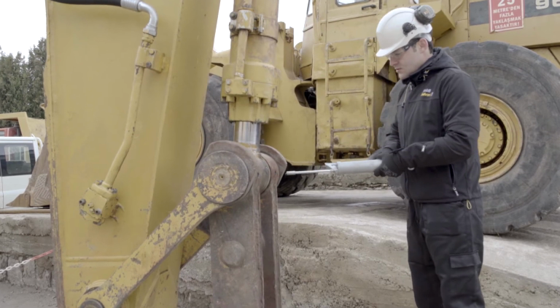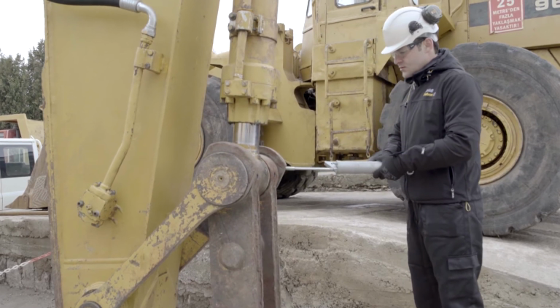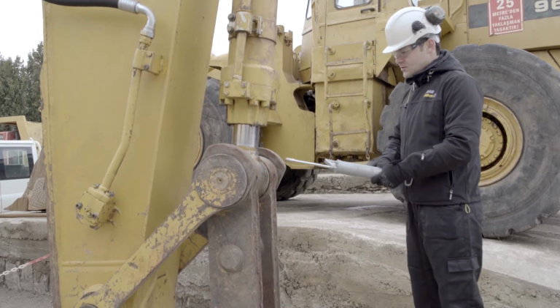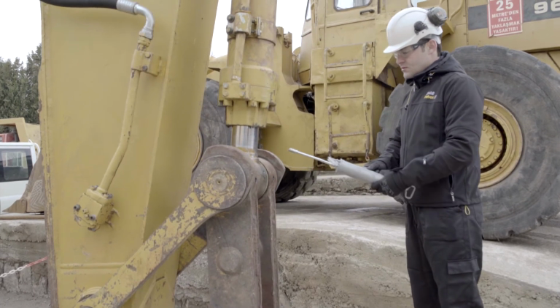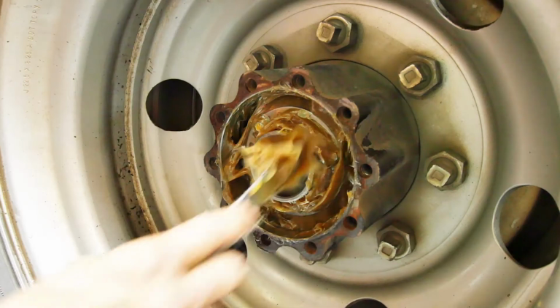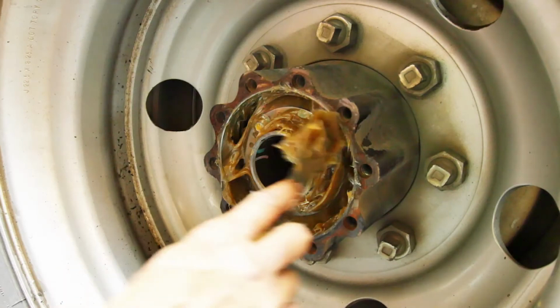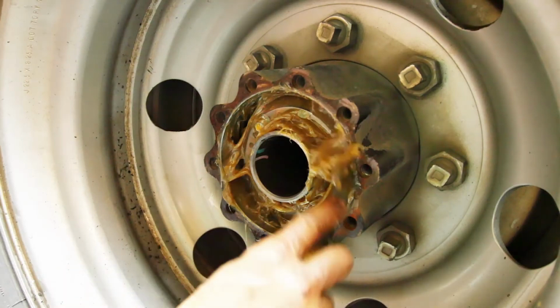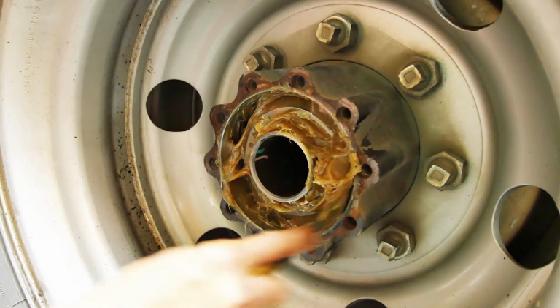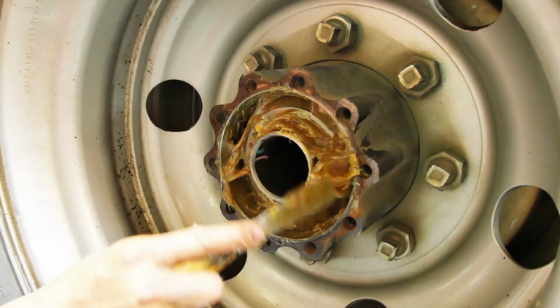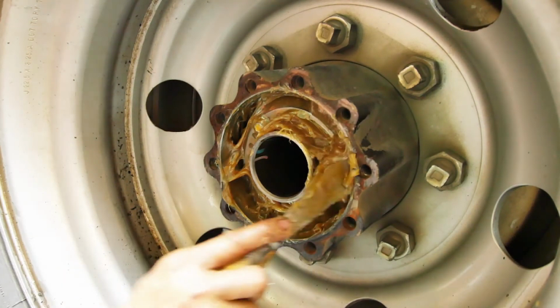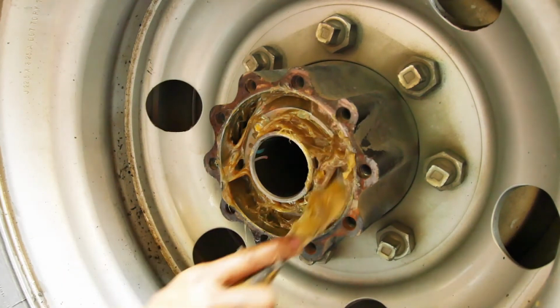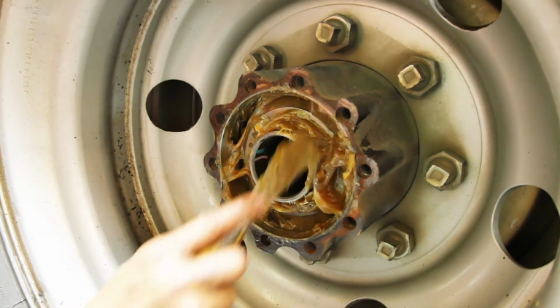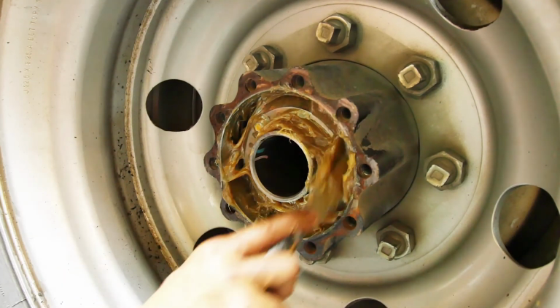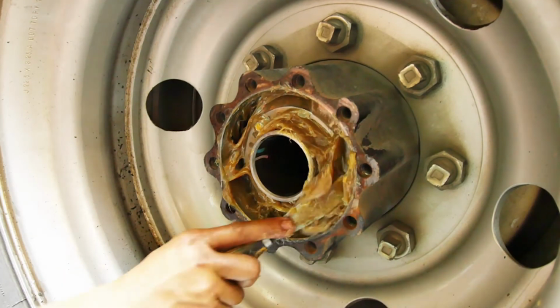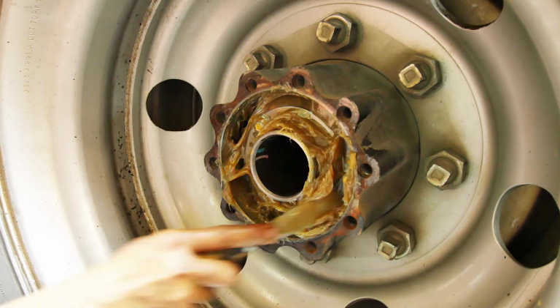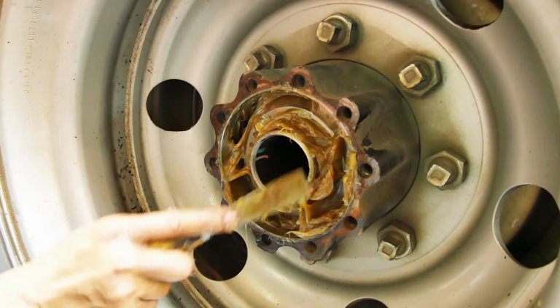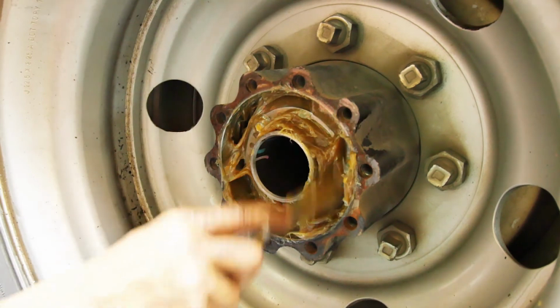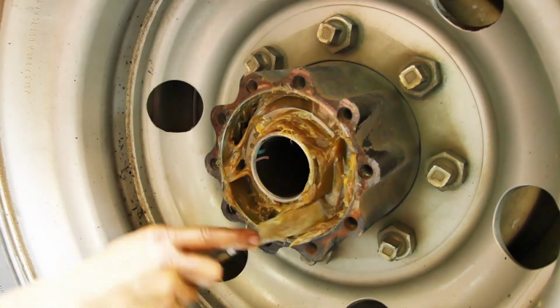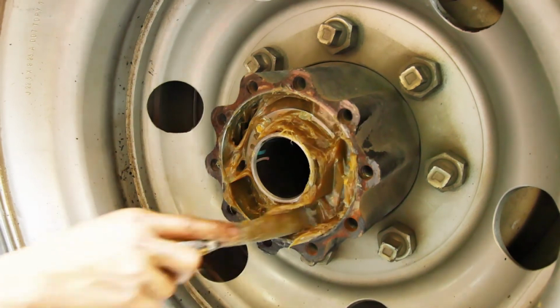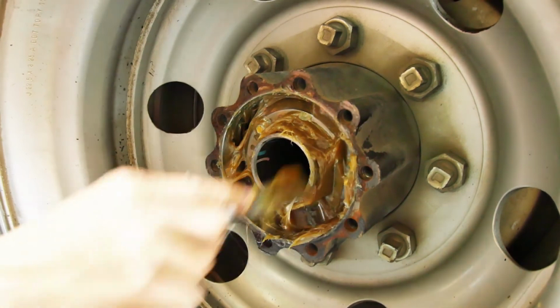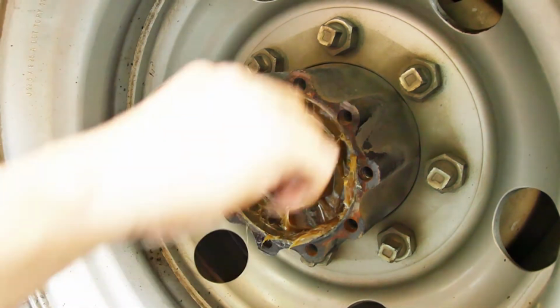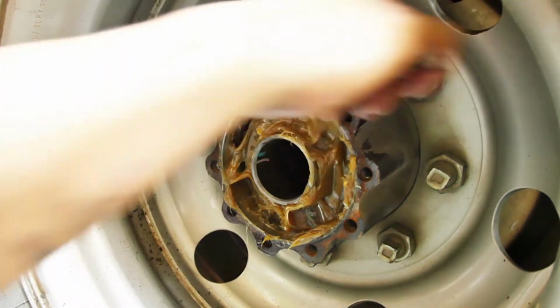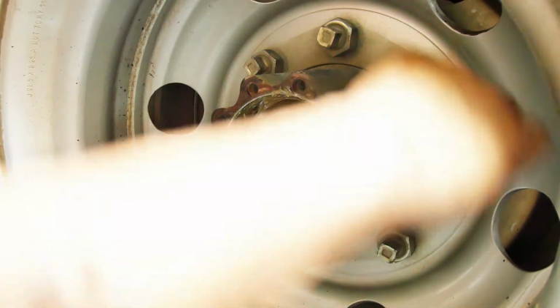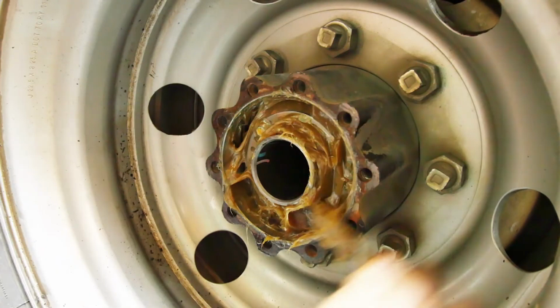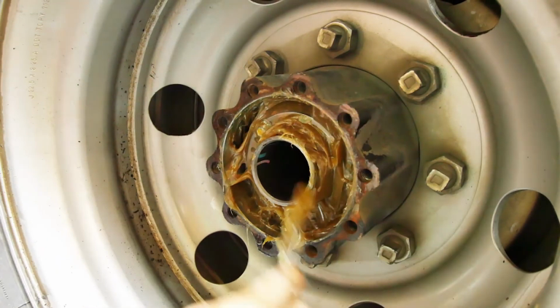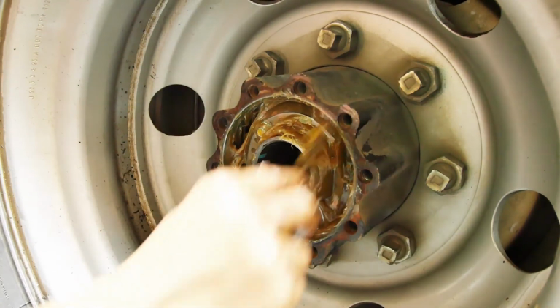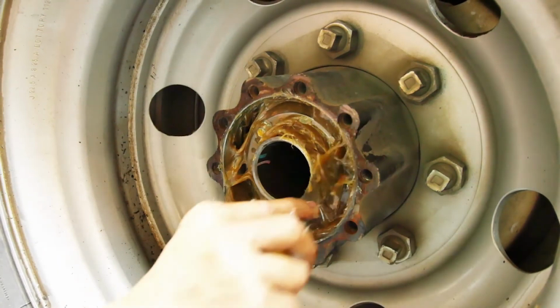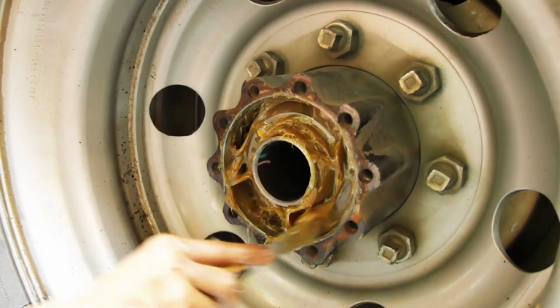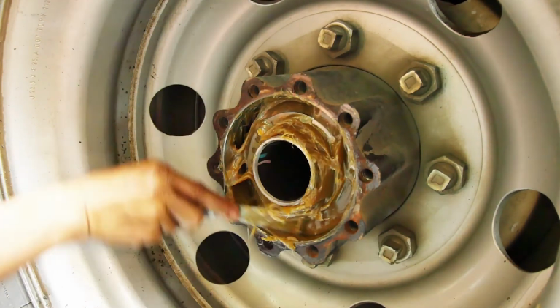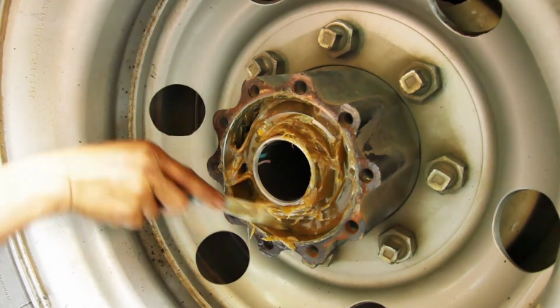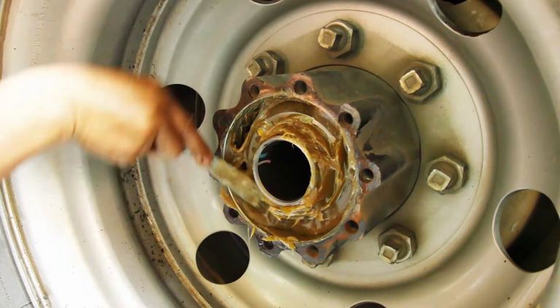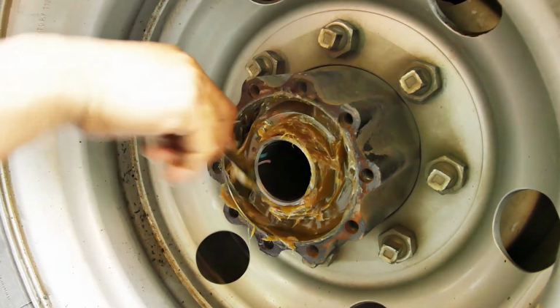Over-greasing is a common failure mode. In high-speed applications, too much grease causes excessive overheating and reduced grease life.